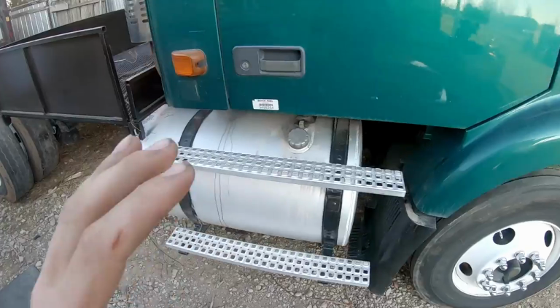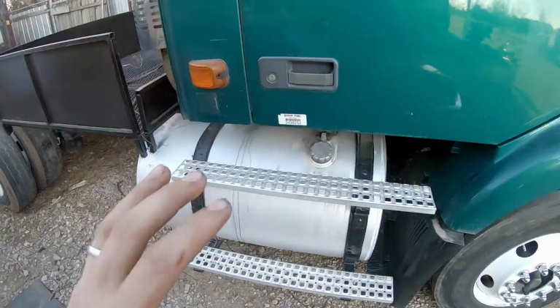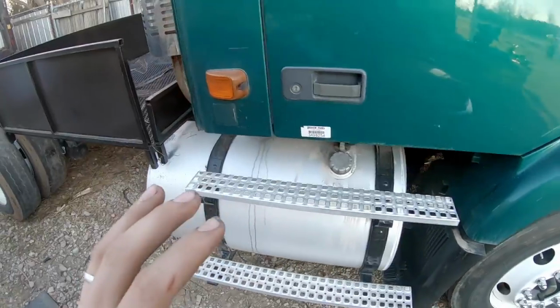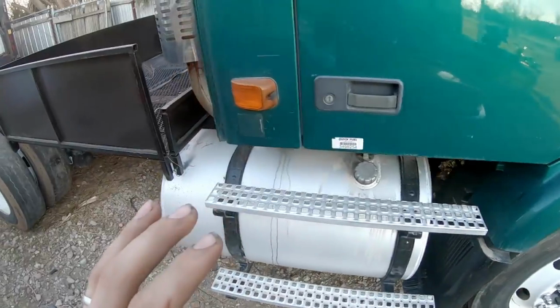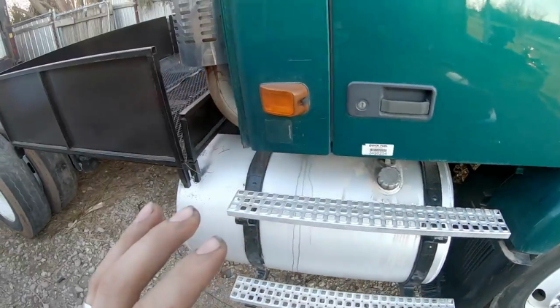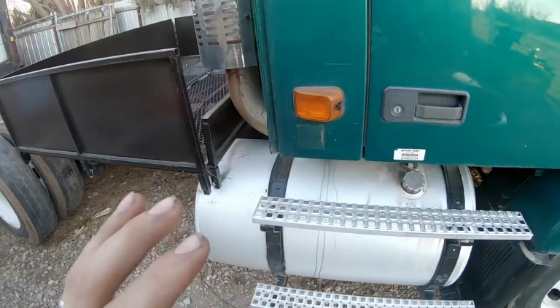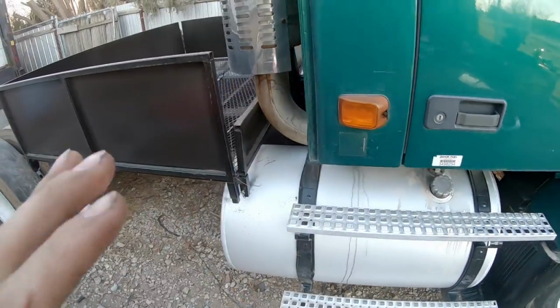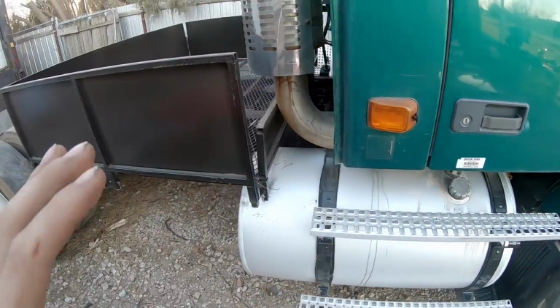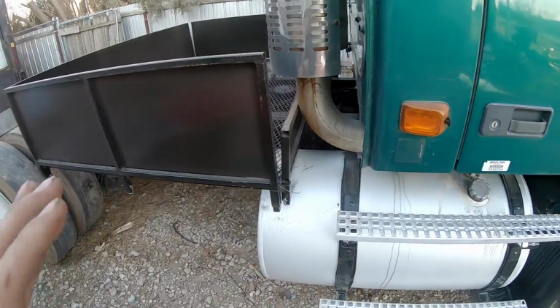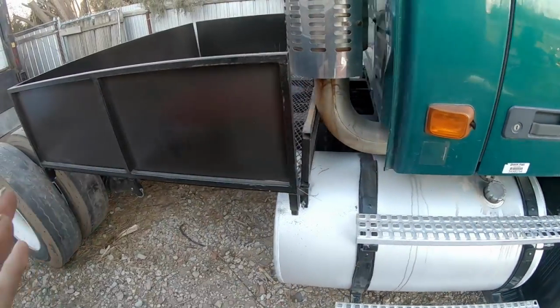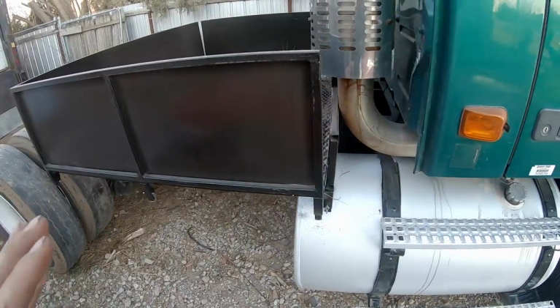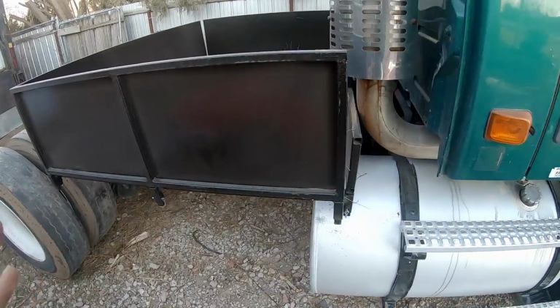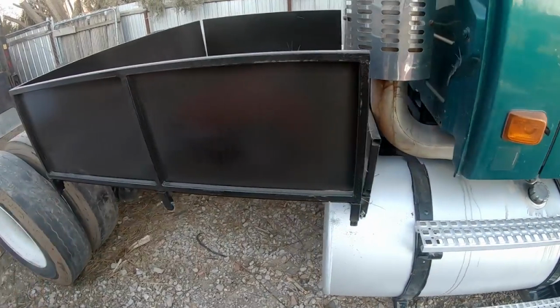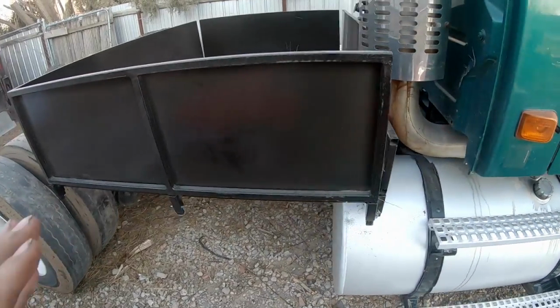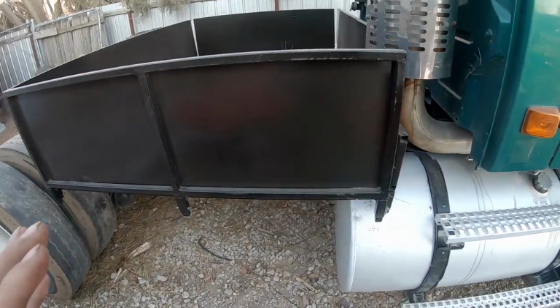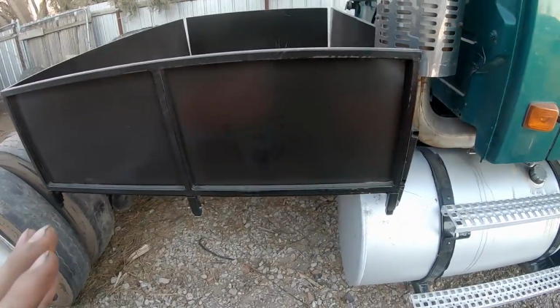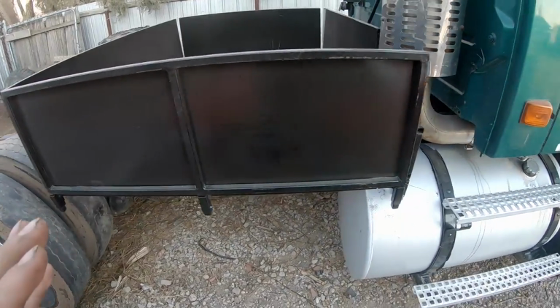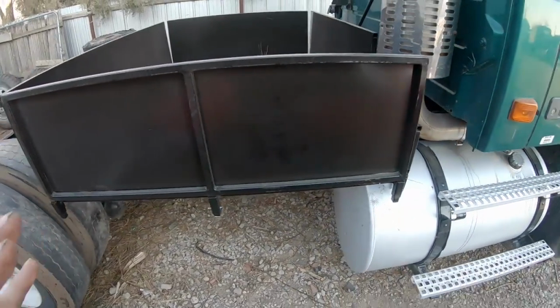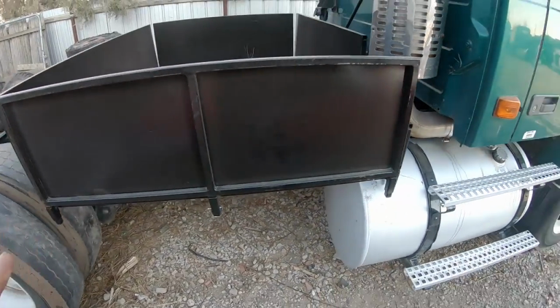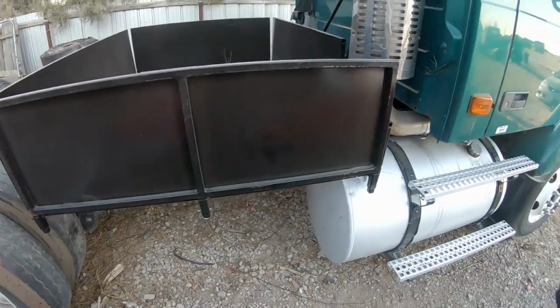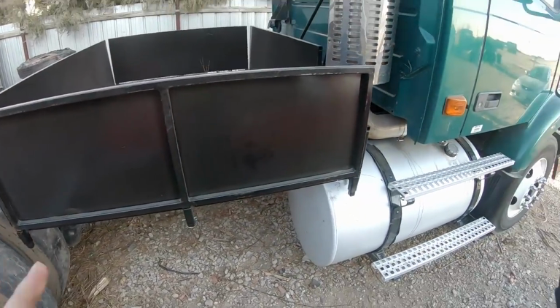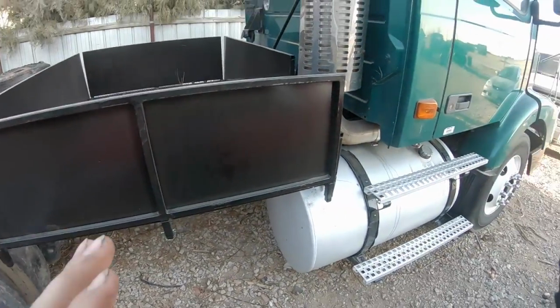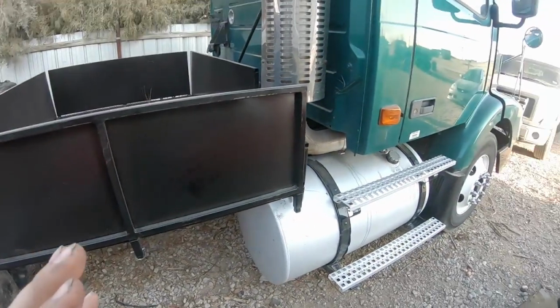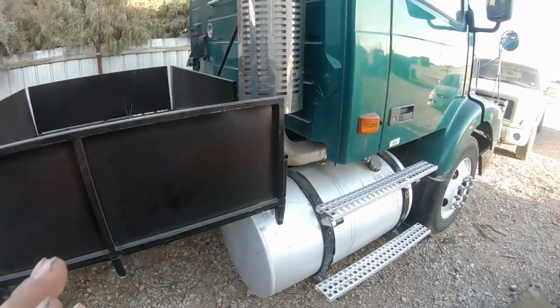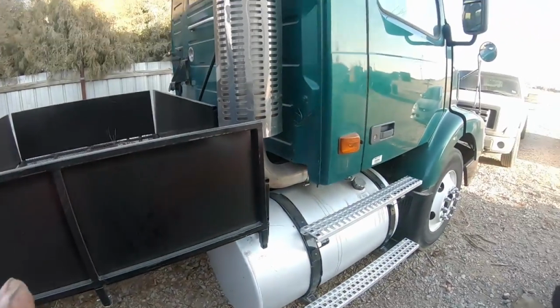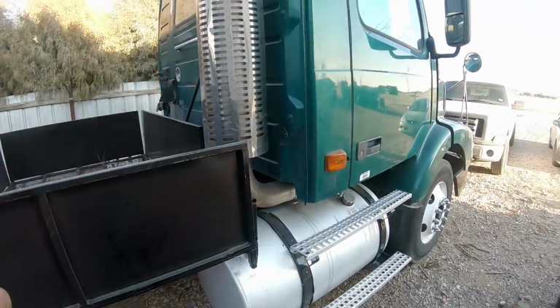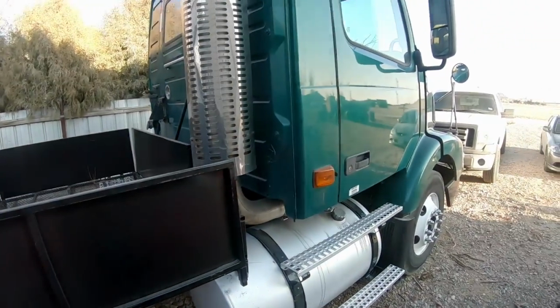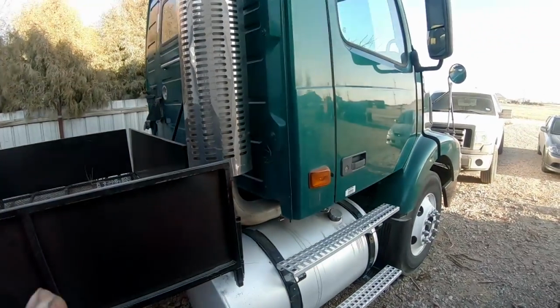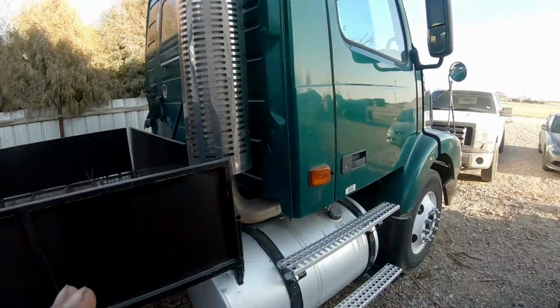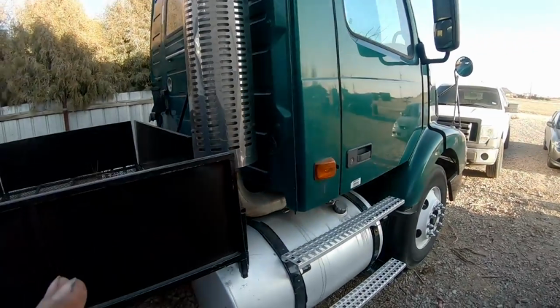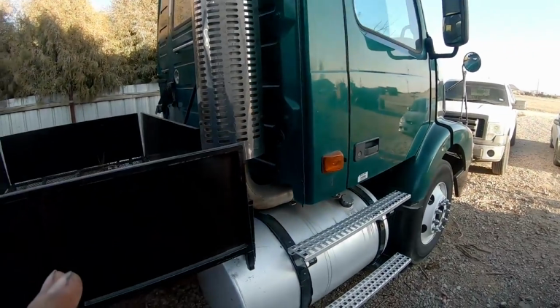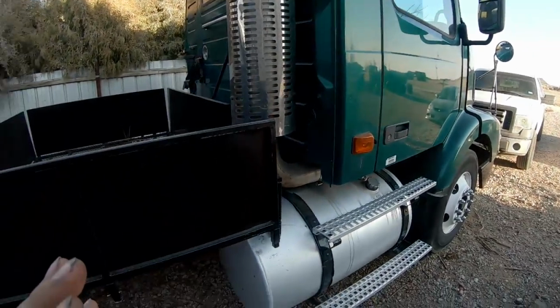I wanted to talk about this truck and let you guys know I've got a few videos on the way about using this truck as a pickup truck.